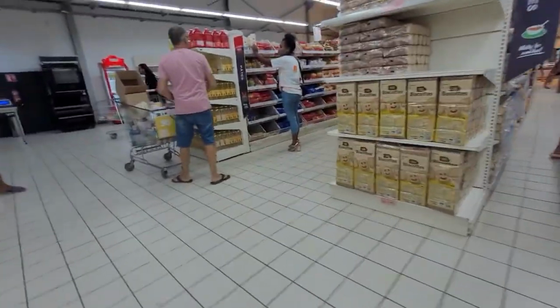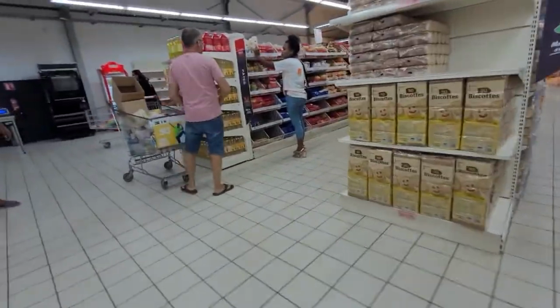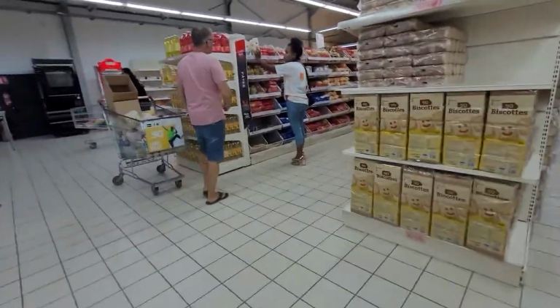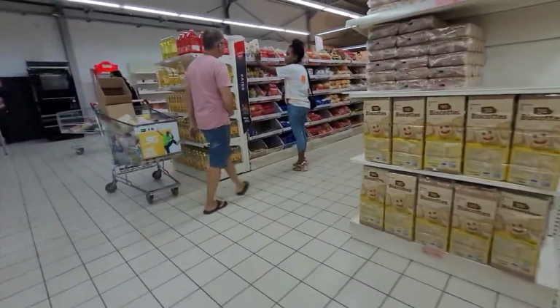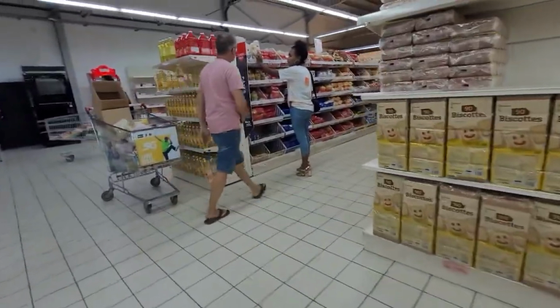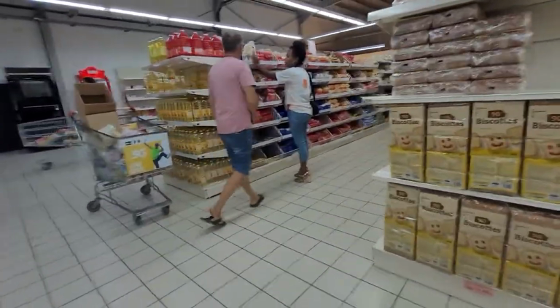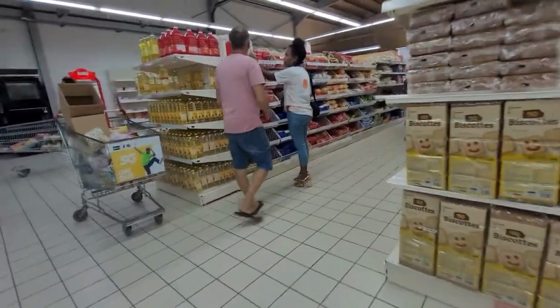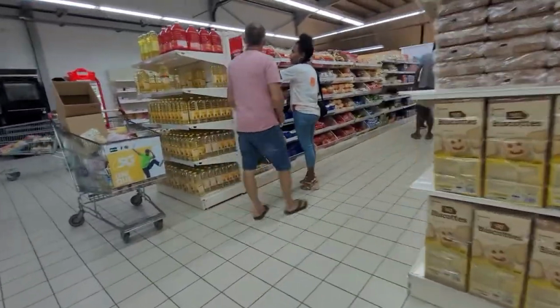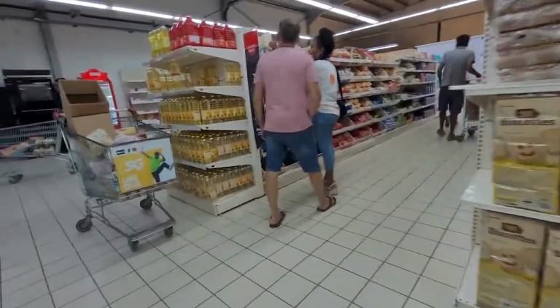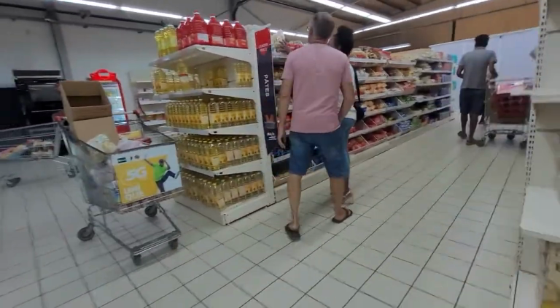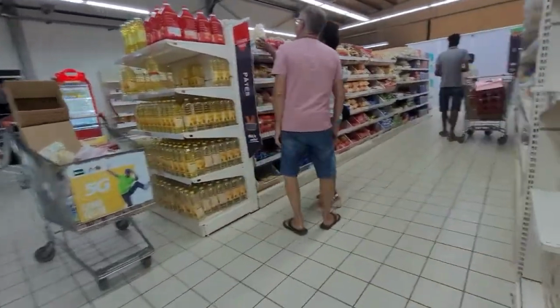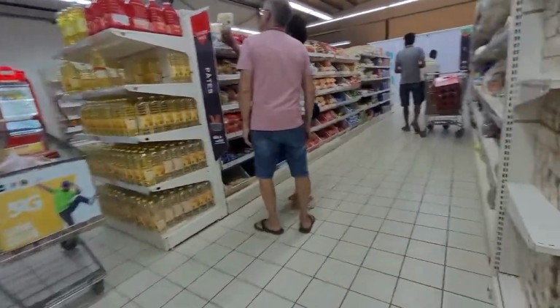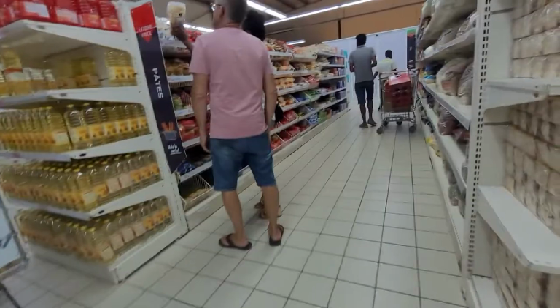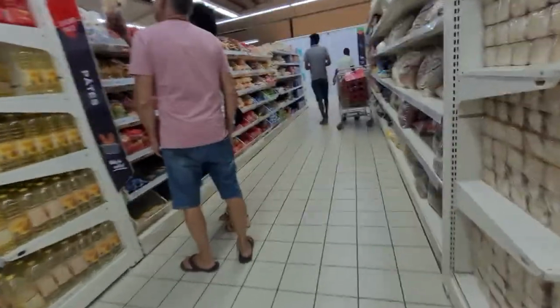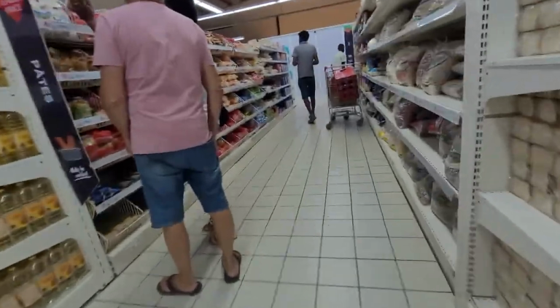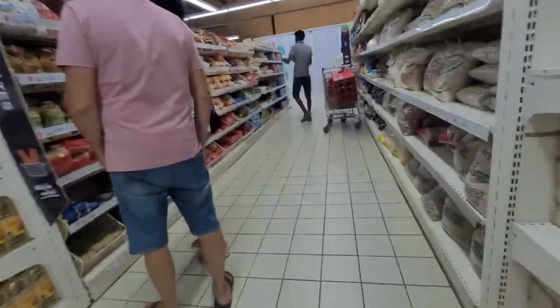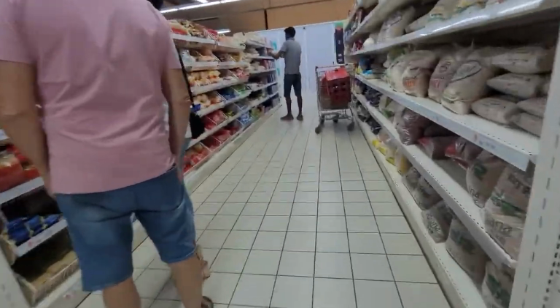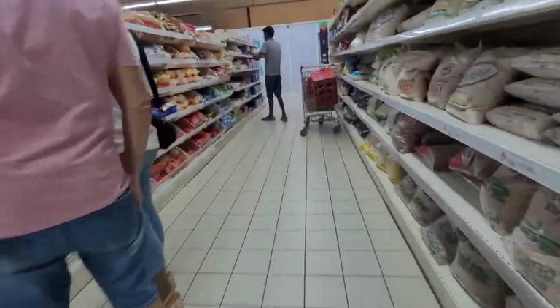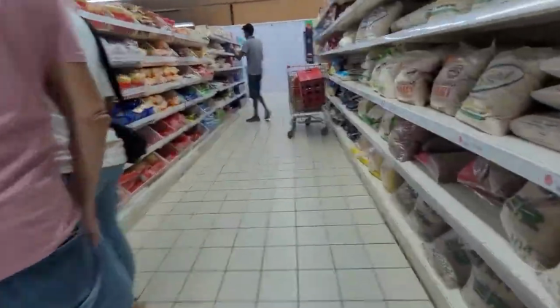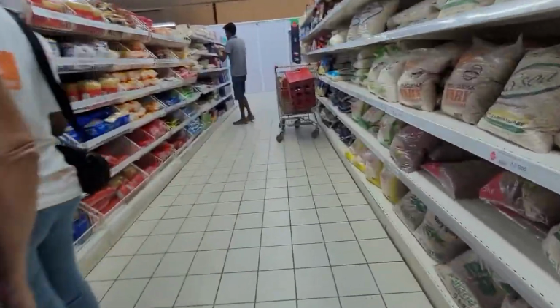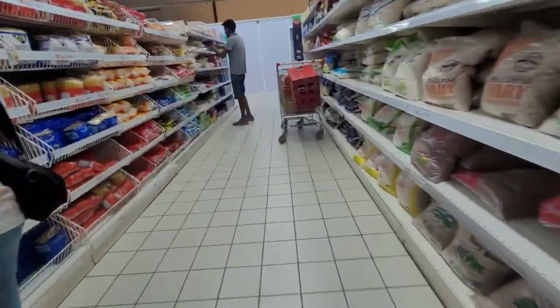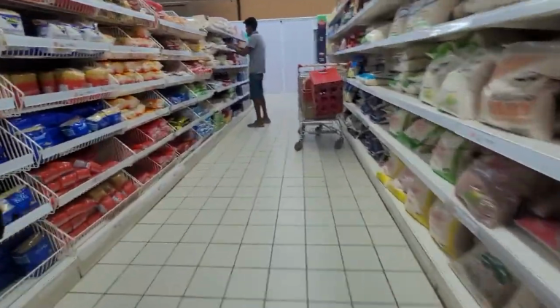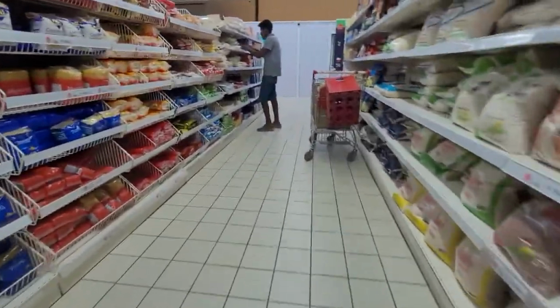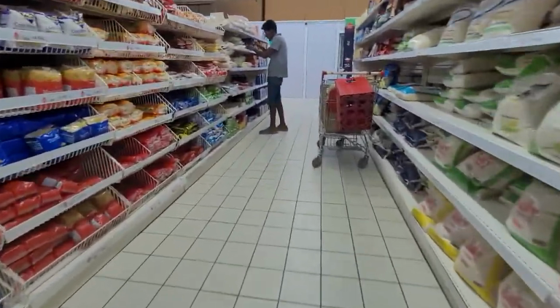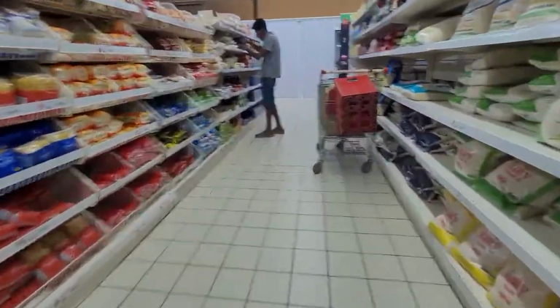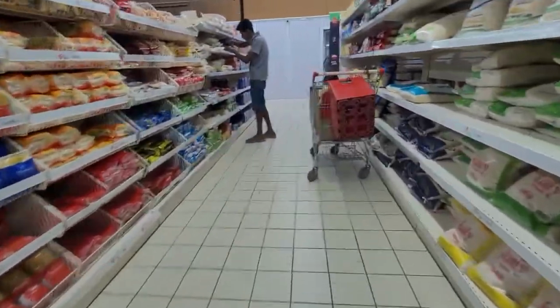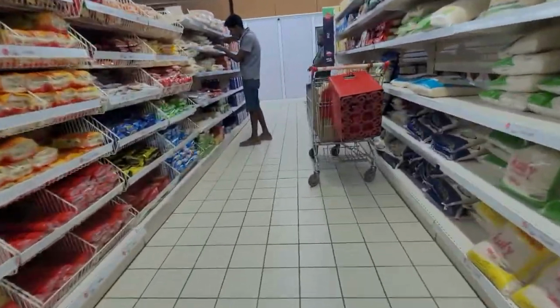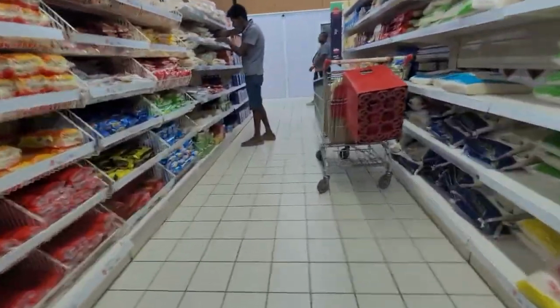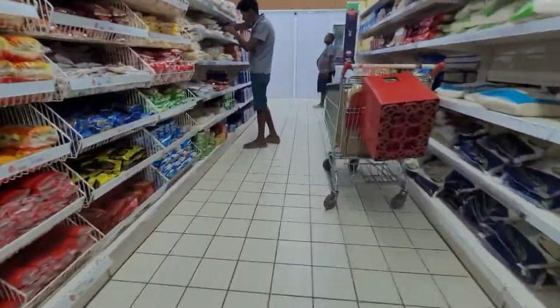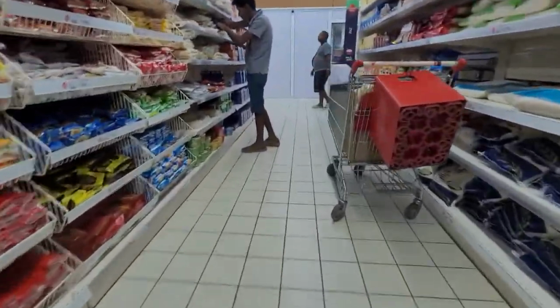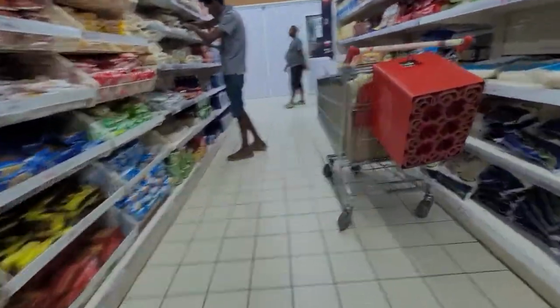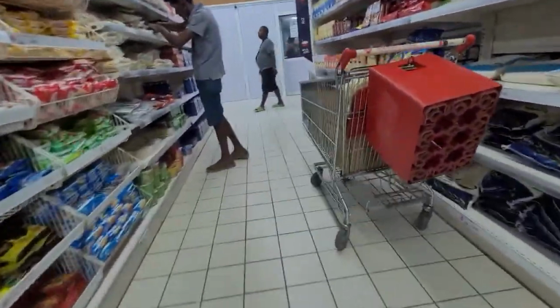There's not a lot in here — this is the main supermarket and it's pretty small.